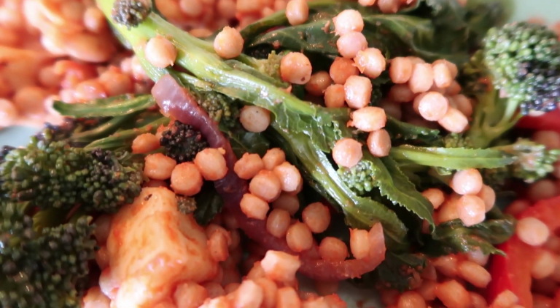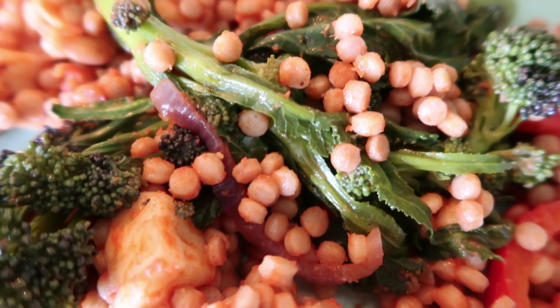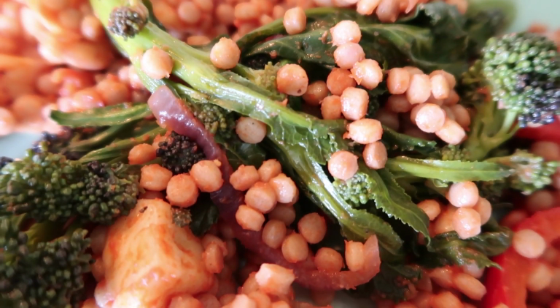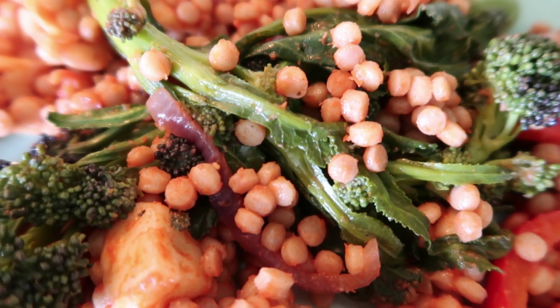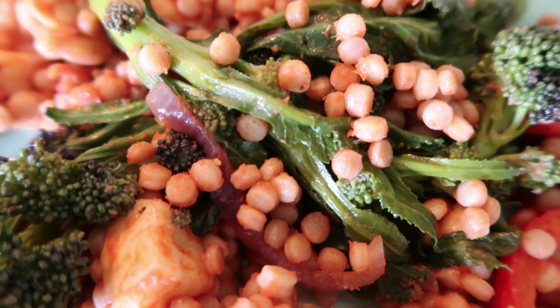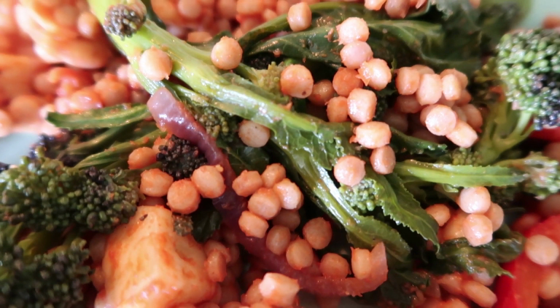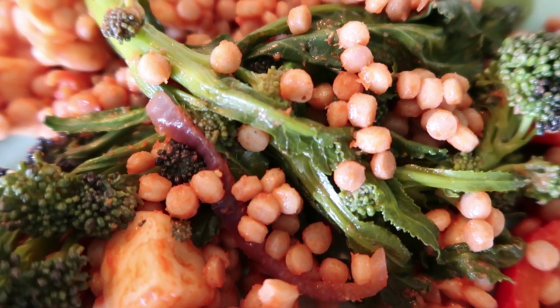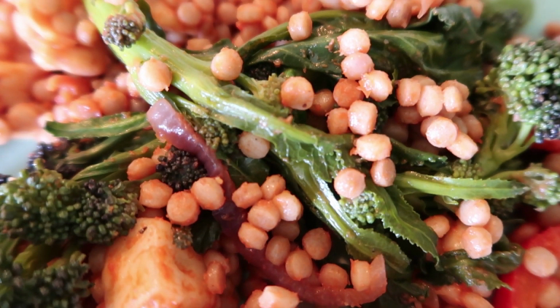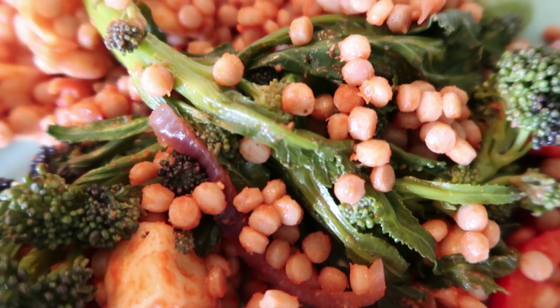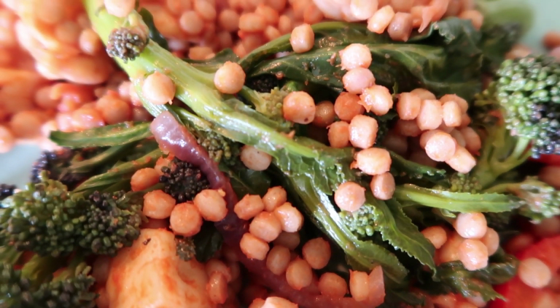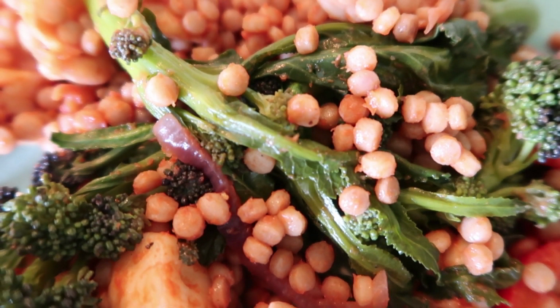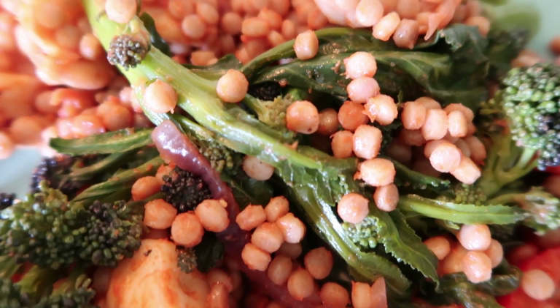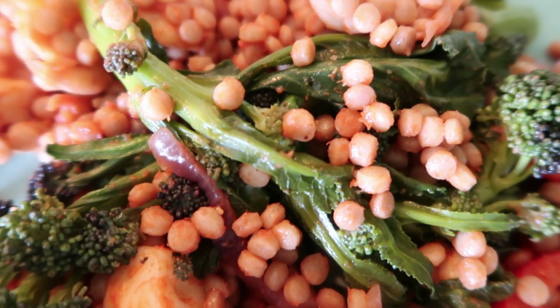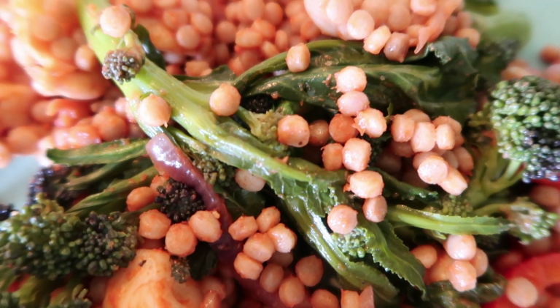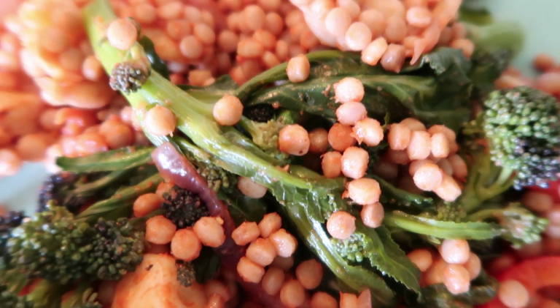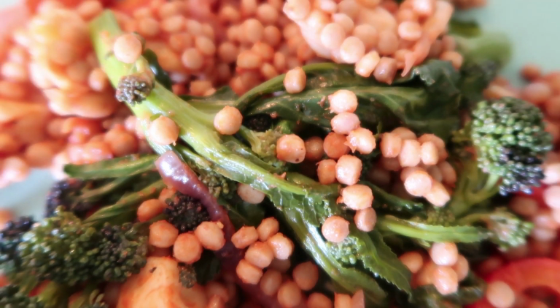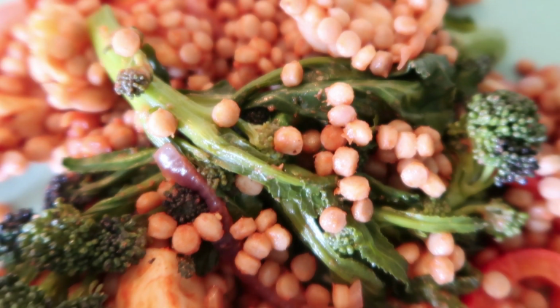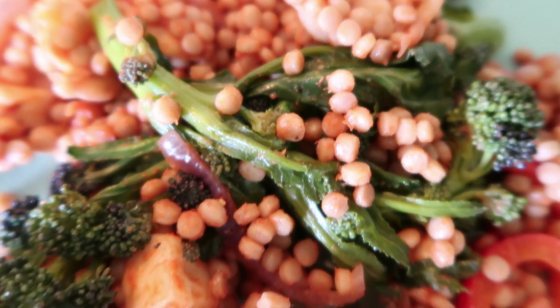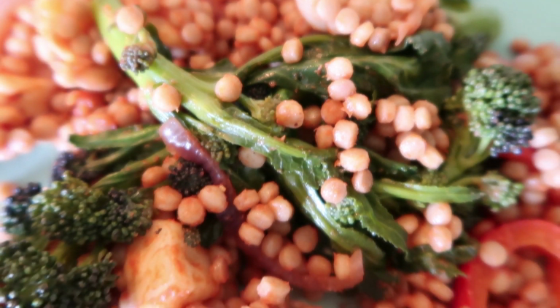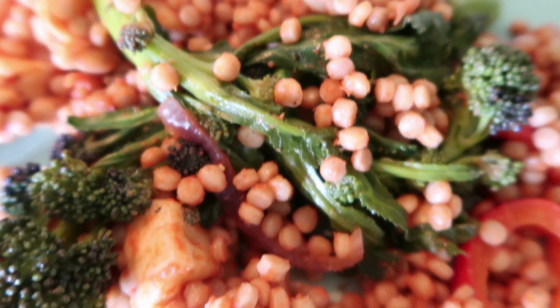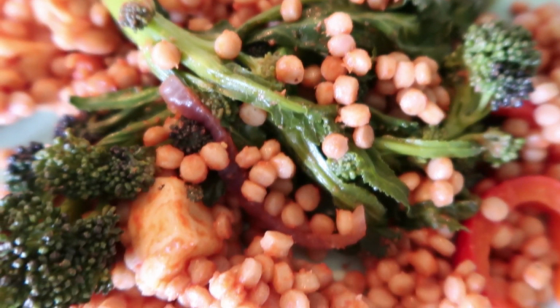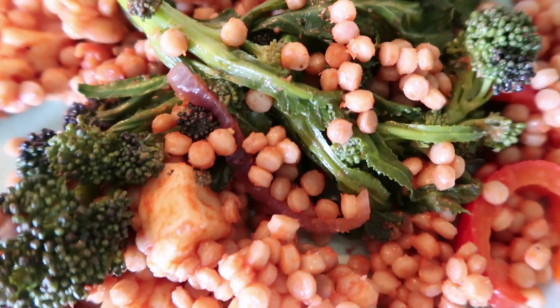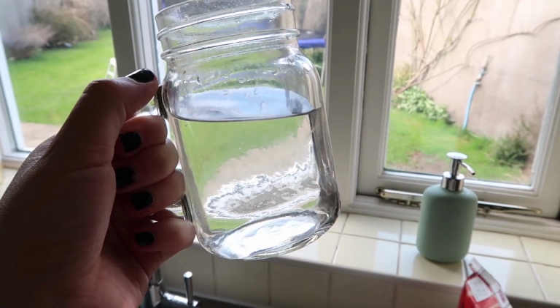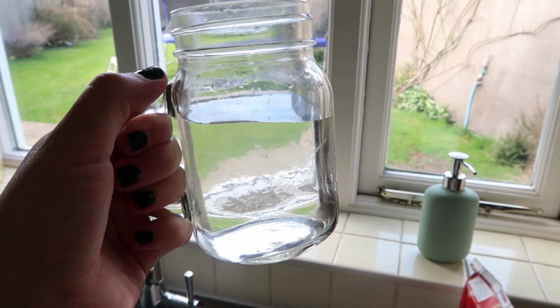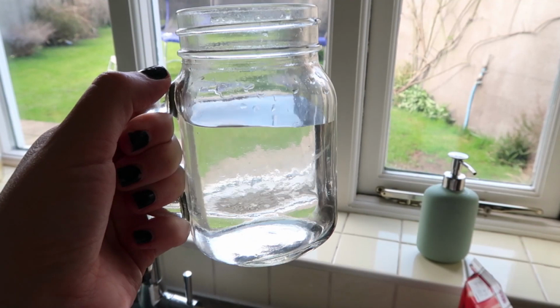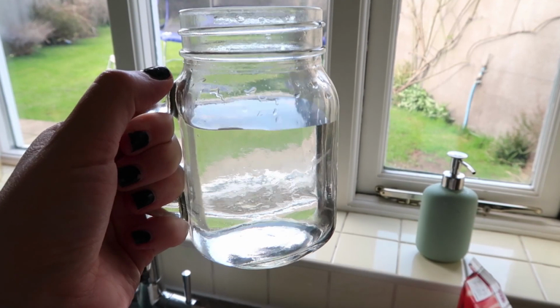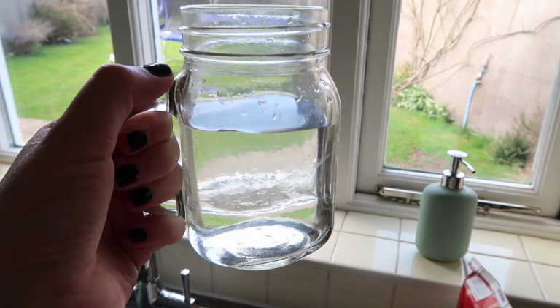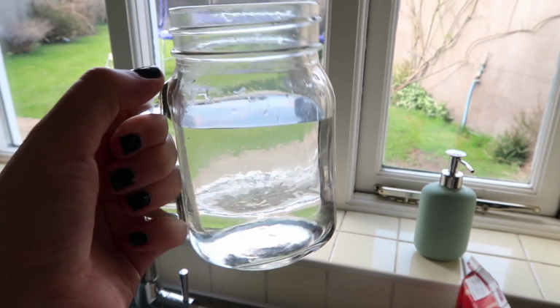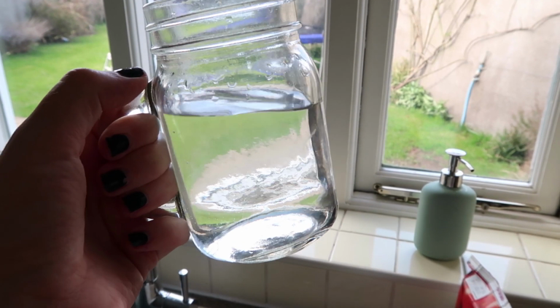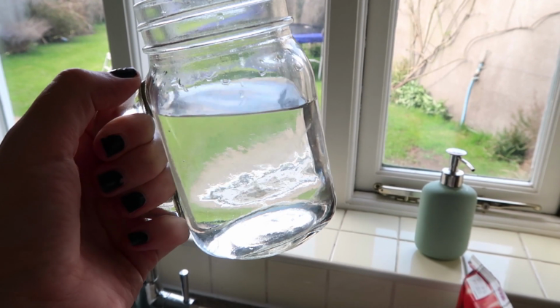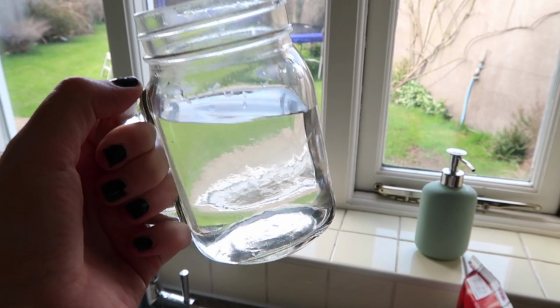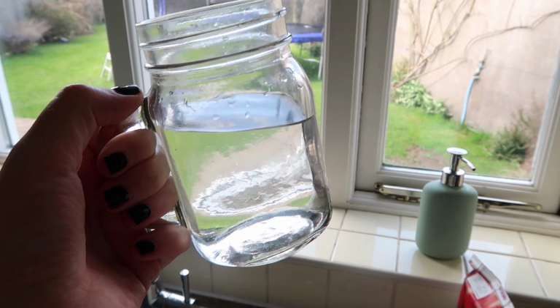Then a couple of hours later I have my fourth big glass of water before making dinner.